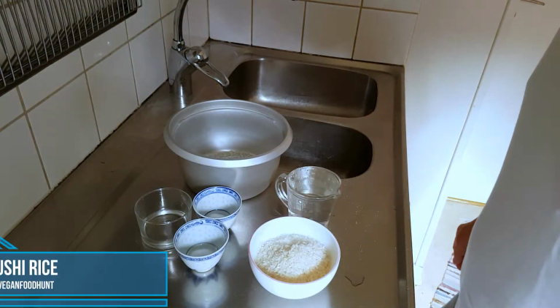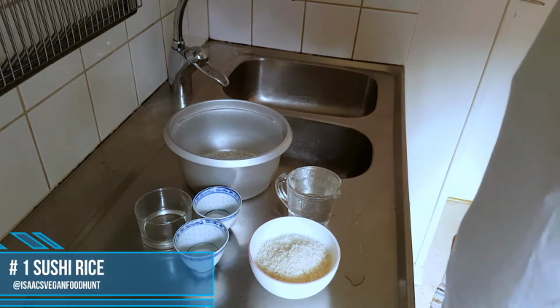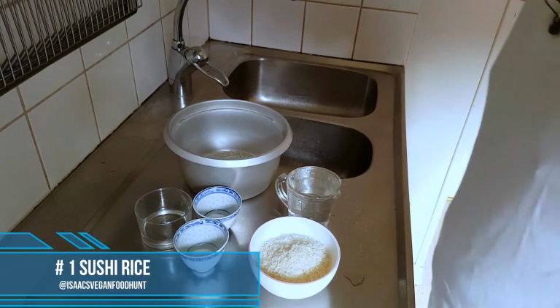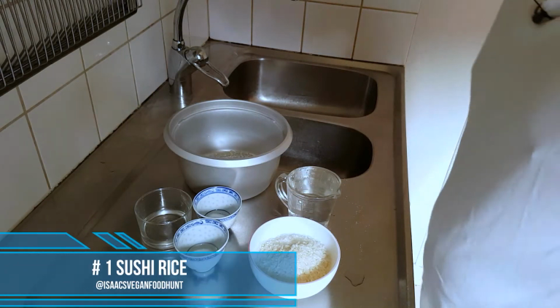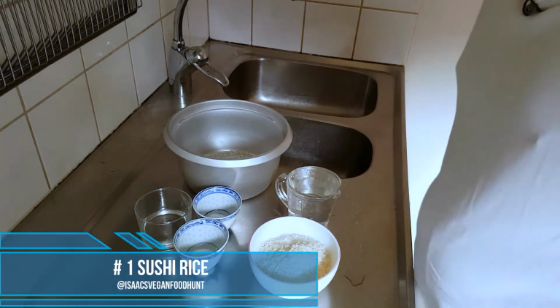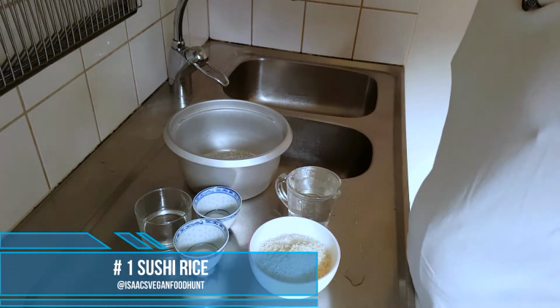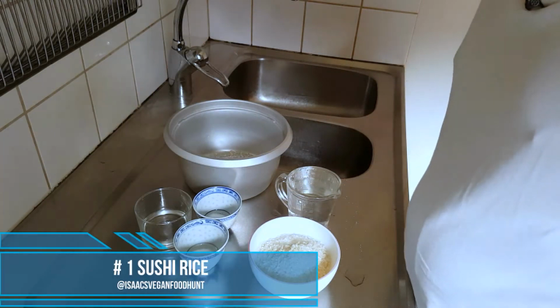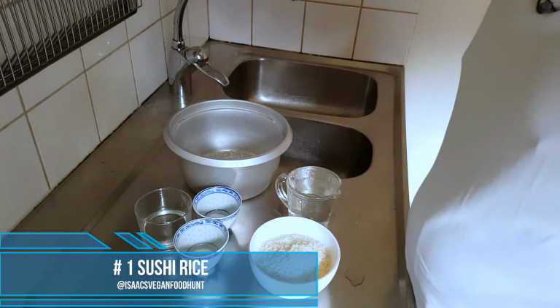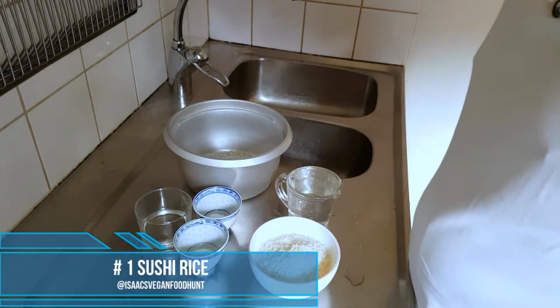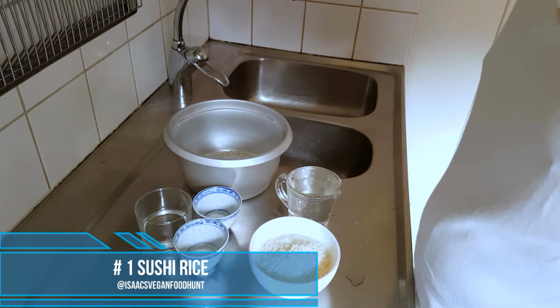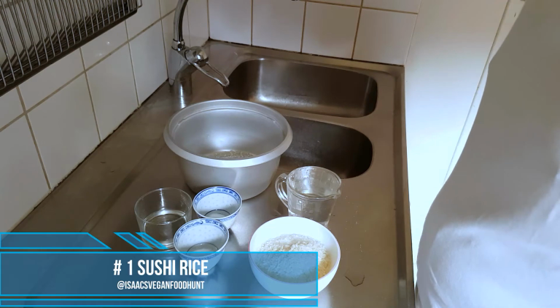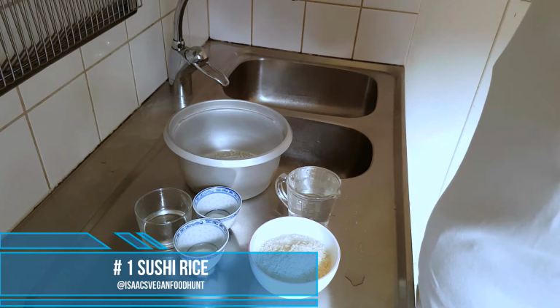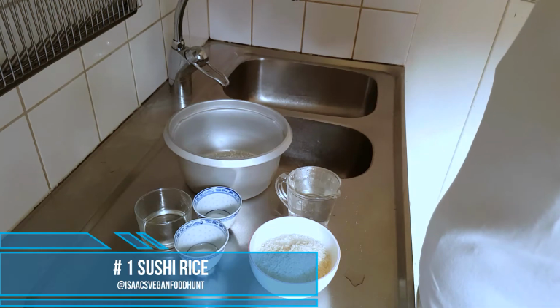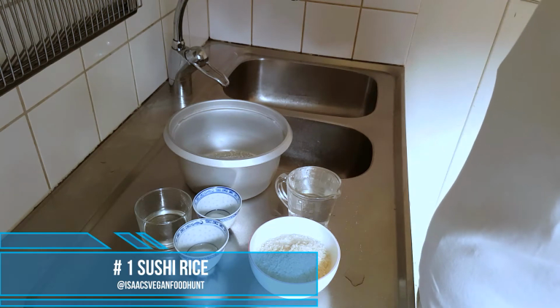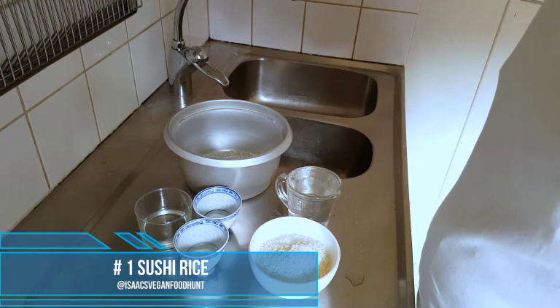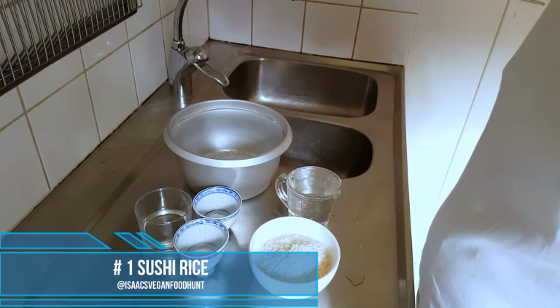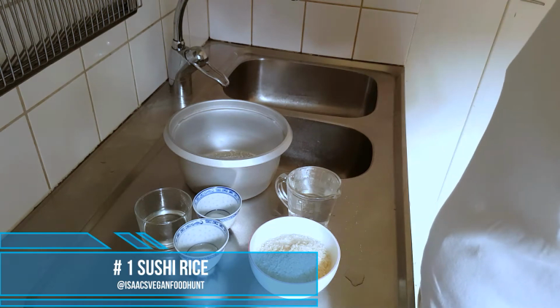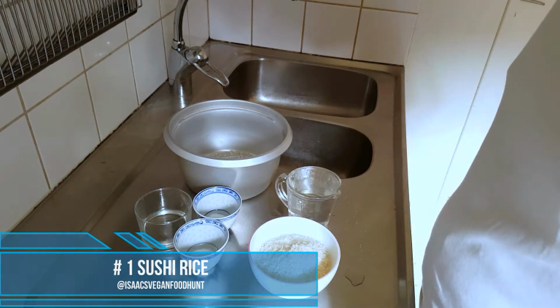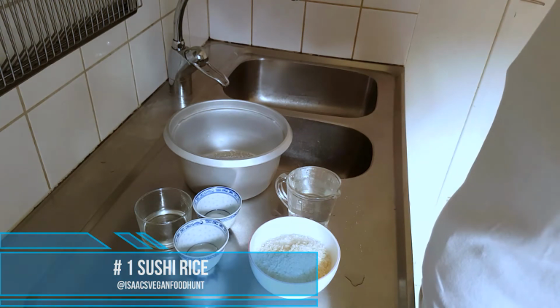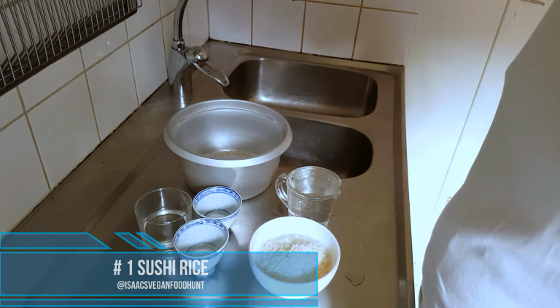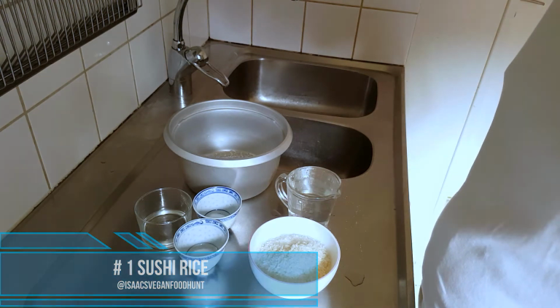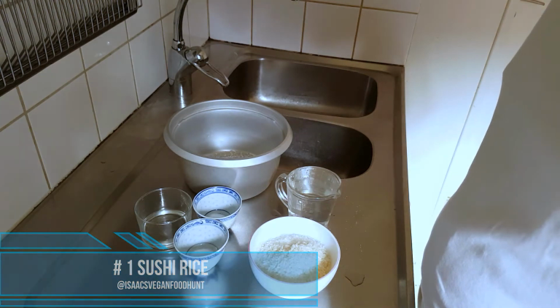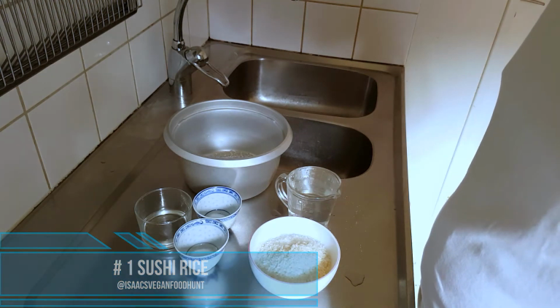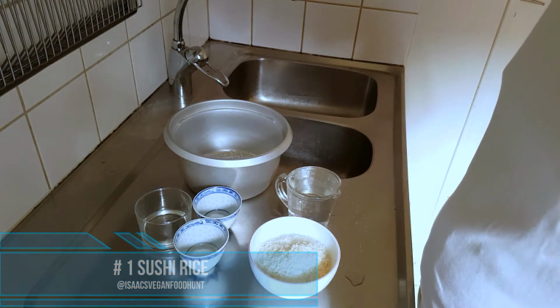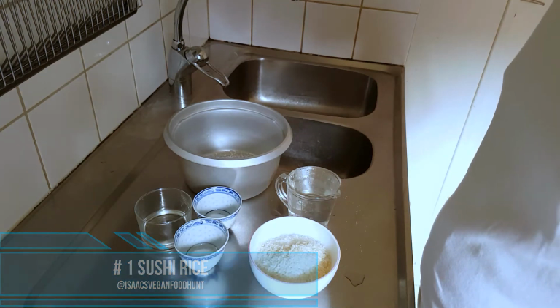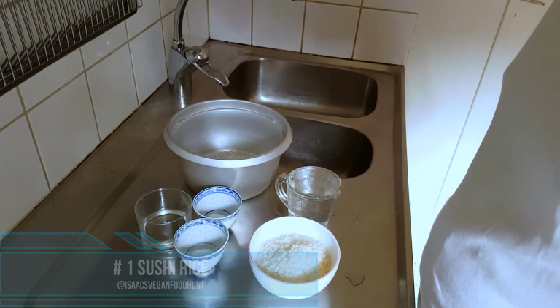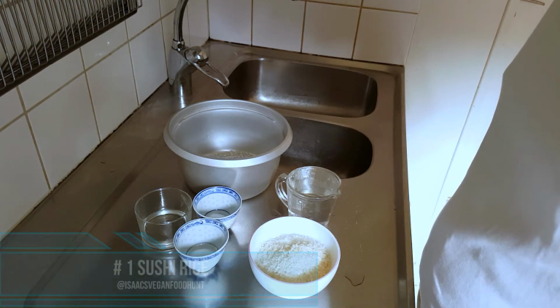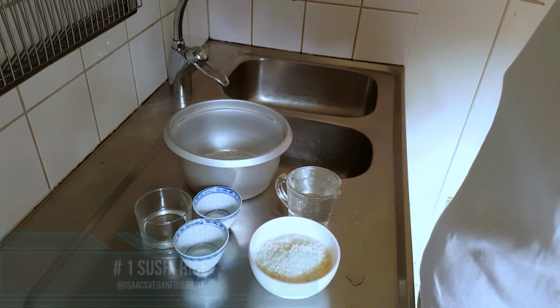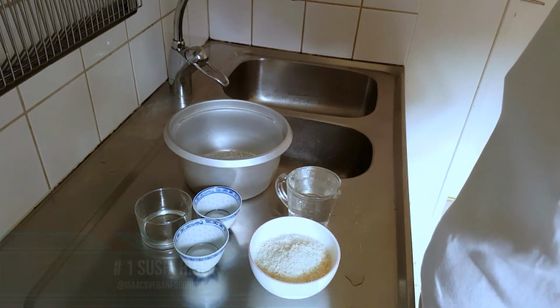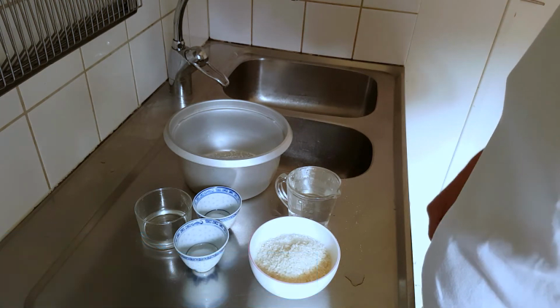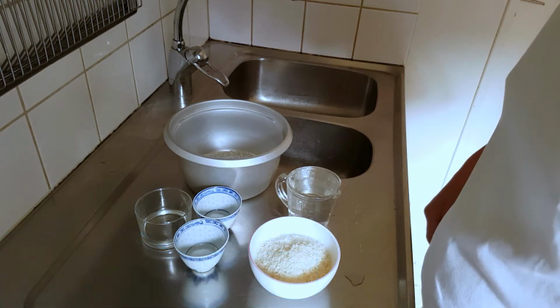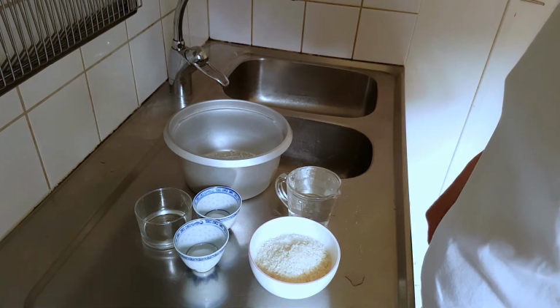Right now, these are my ingredients for my sushi rice.